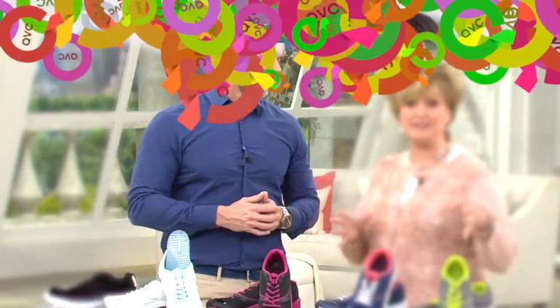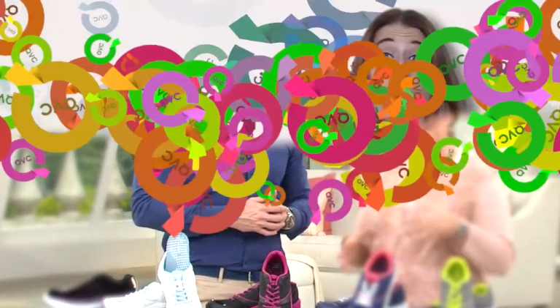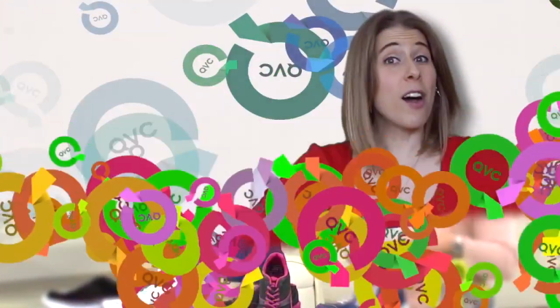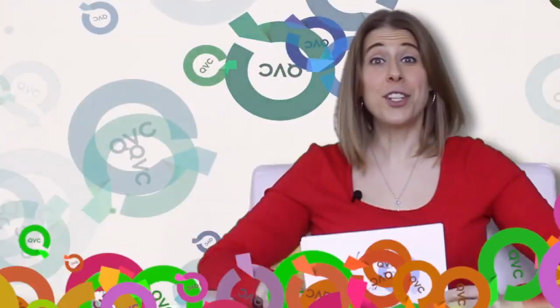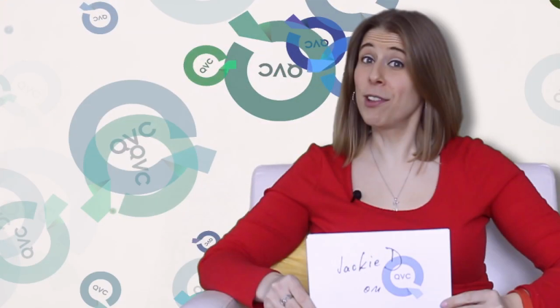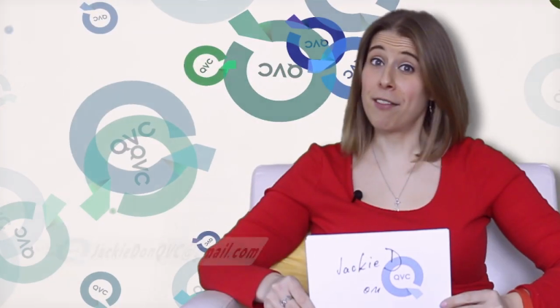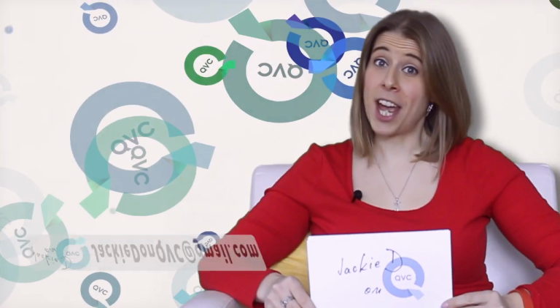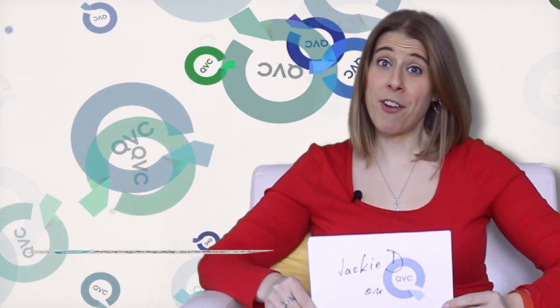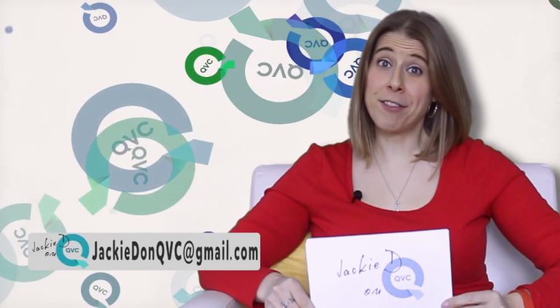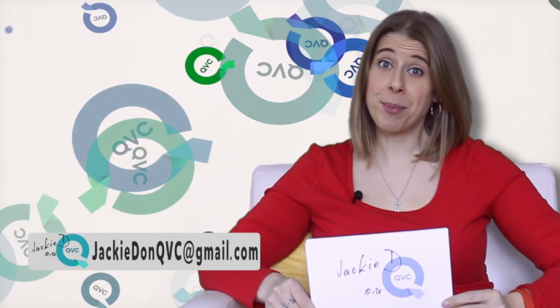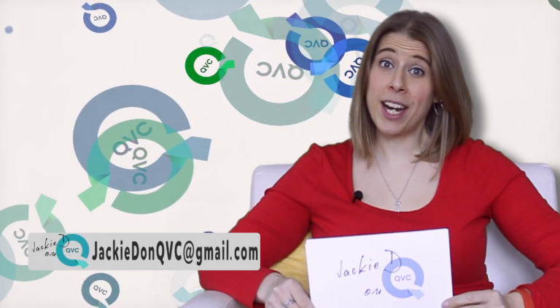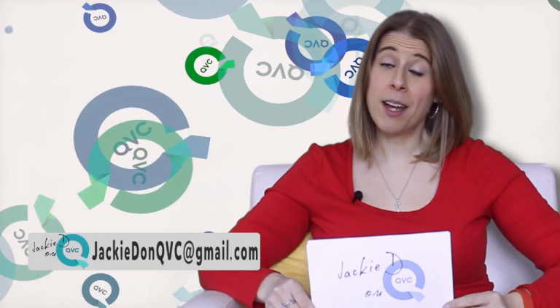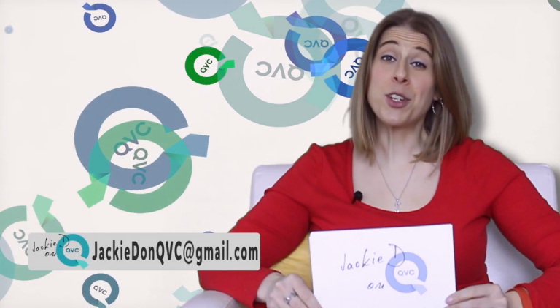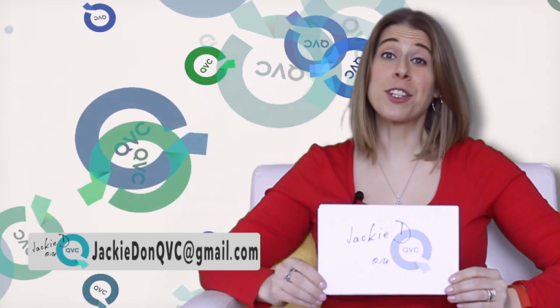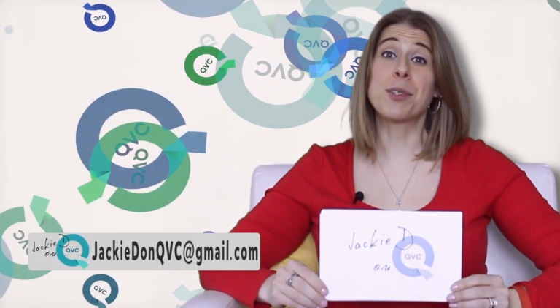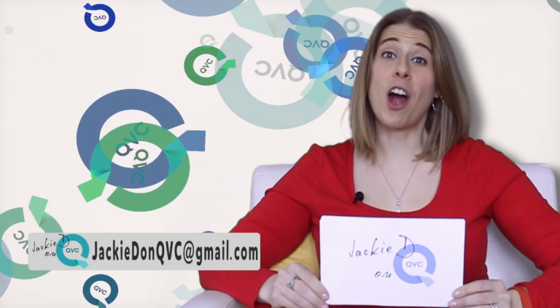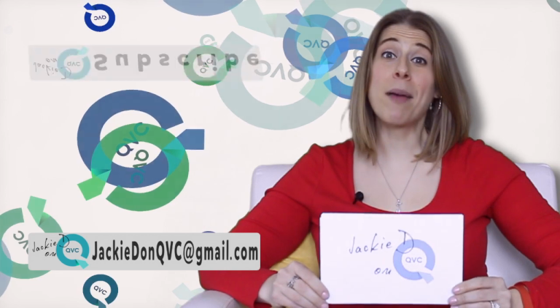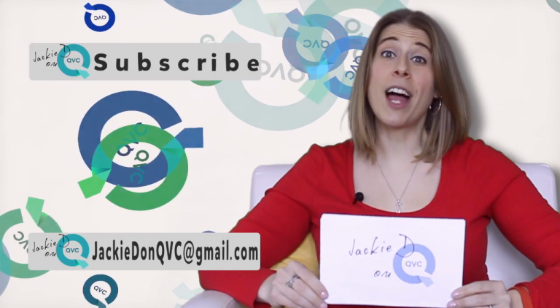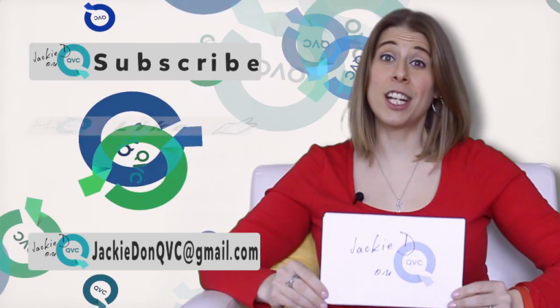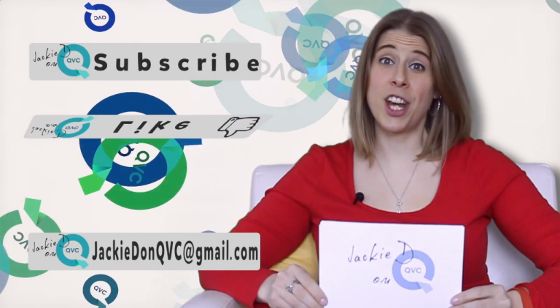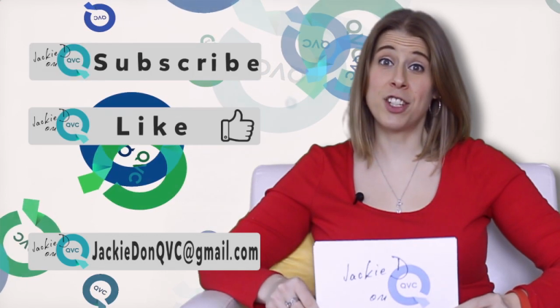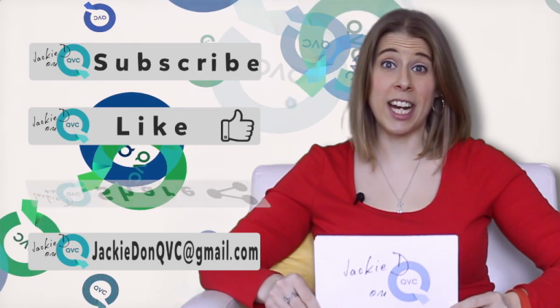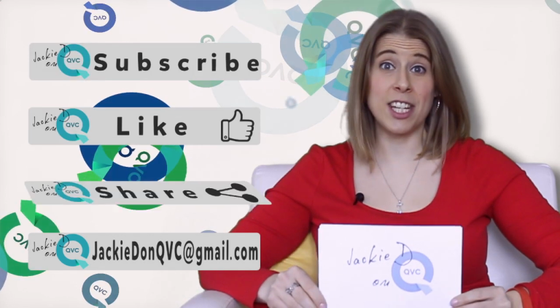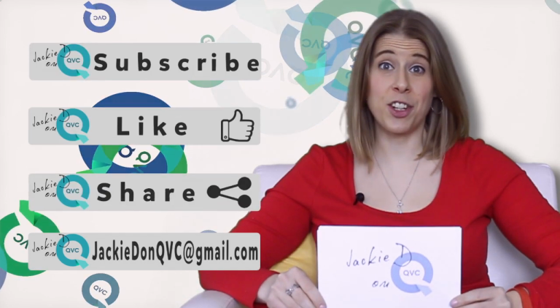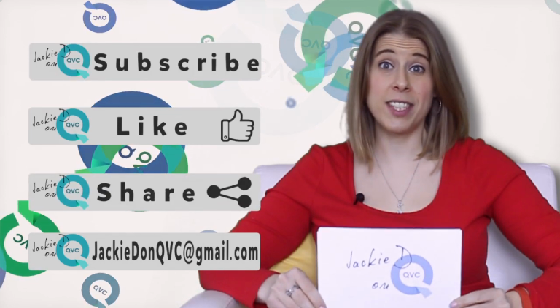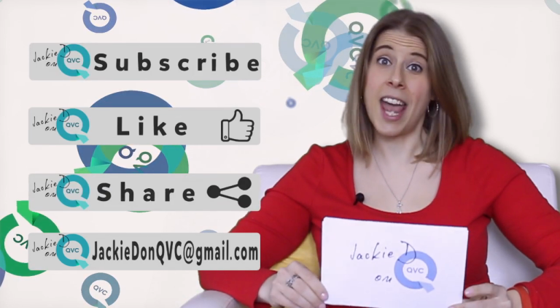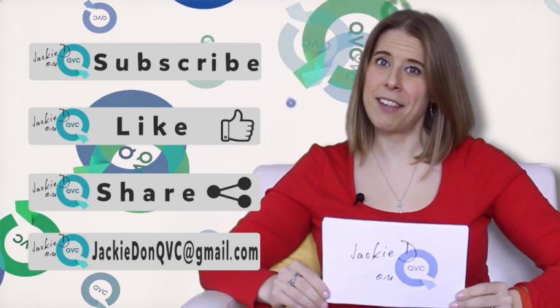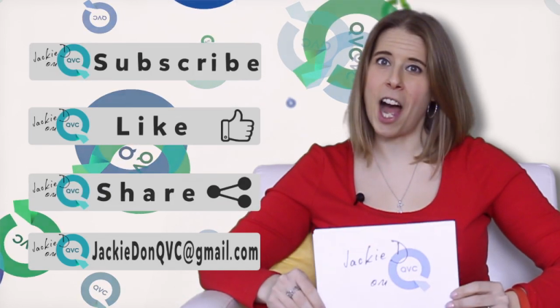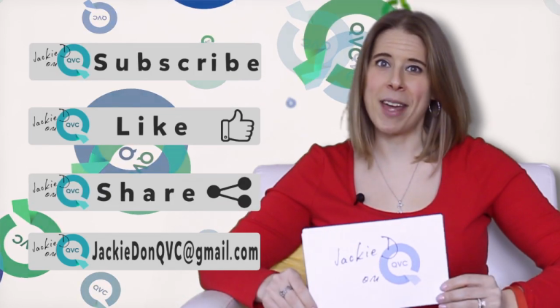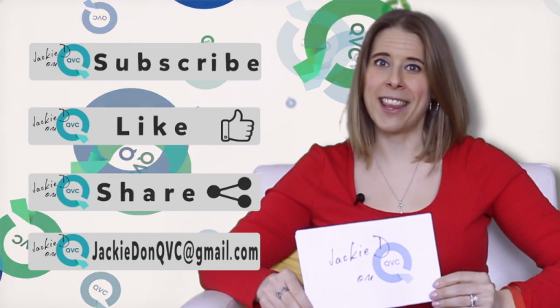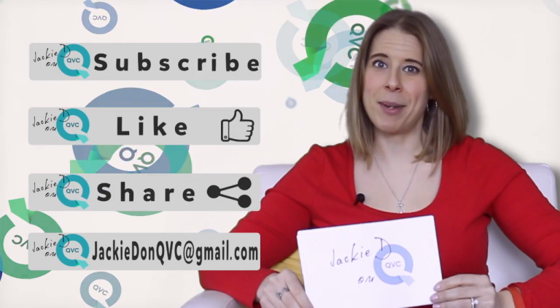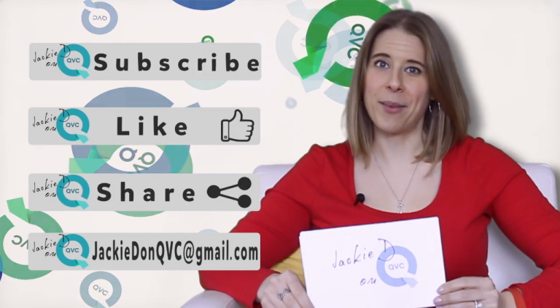So who else do you love to get you ready for spring? Be sure to subscribe, like, and share Jackie D on QVC, and leave a comment to let me know.